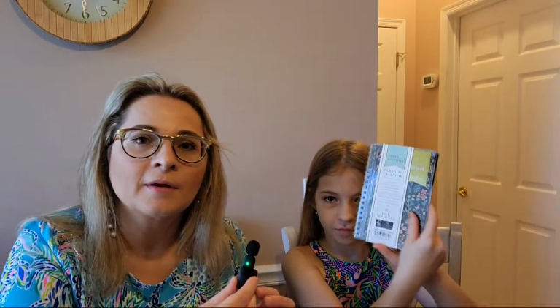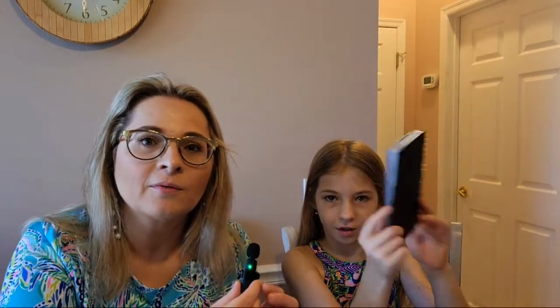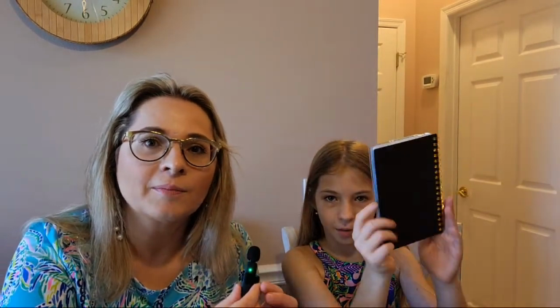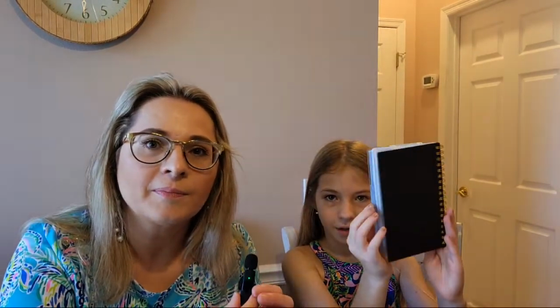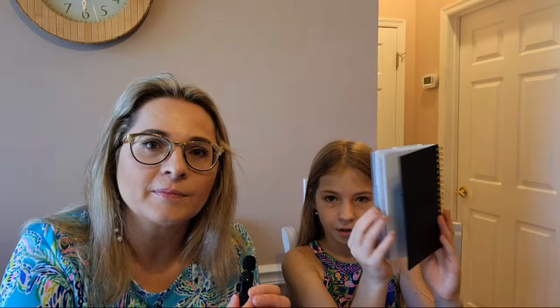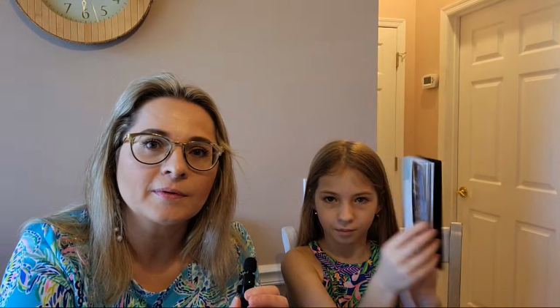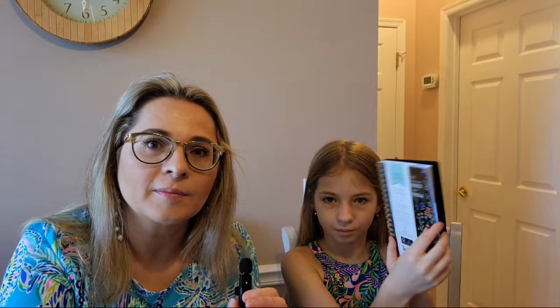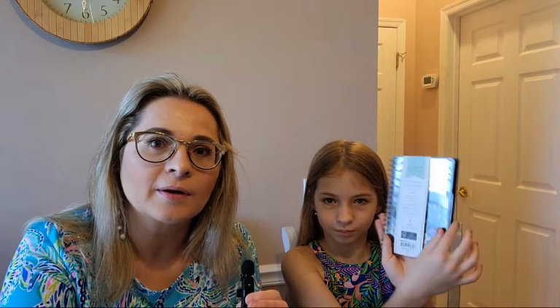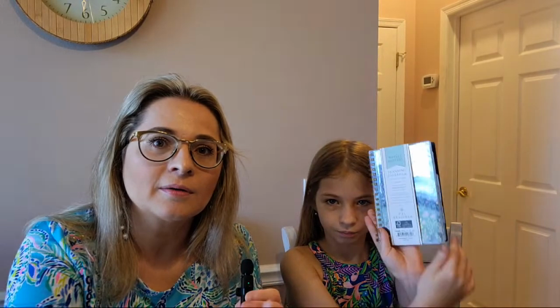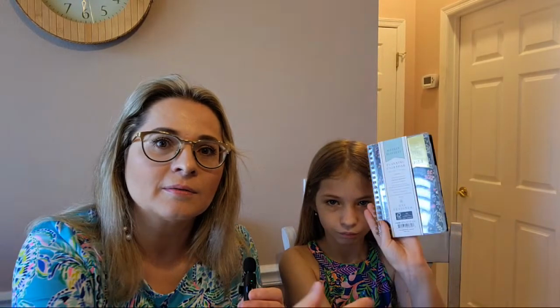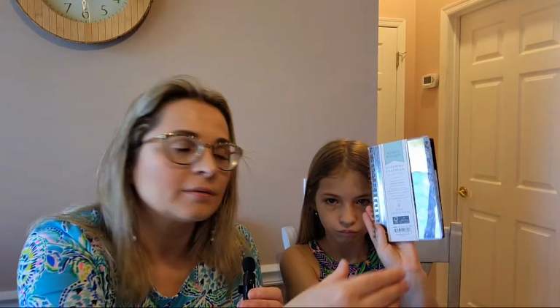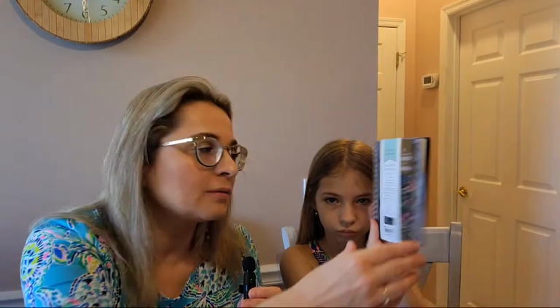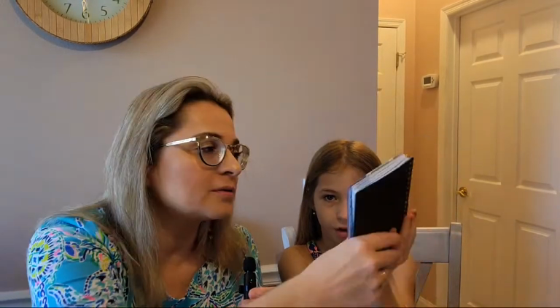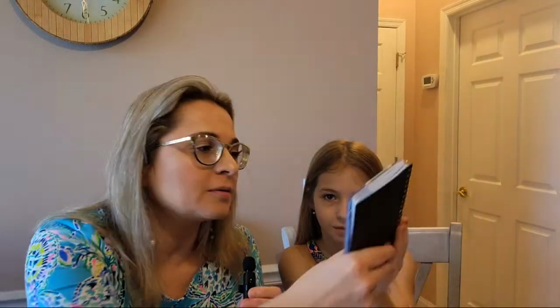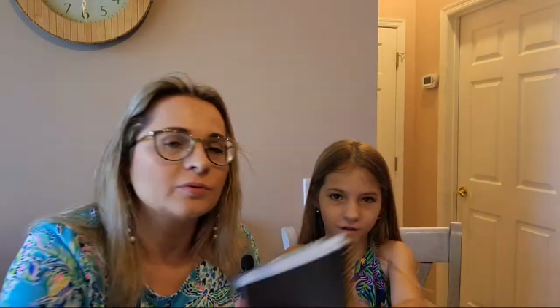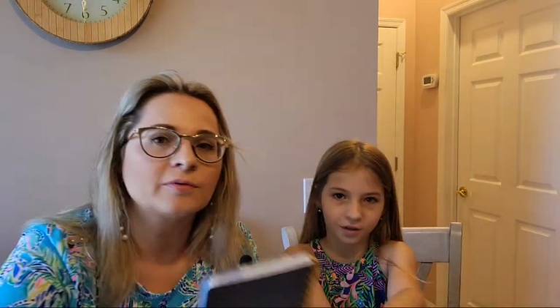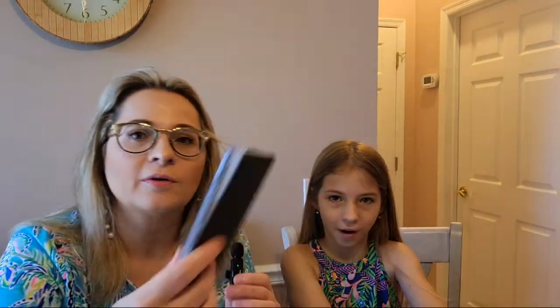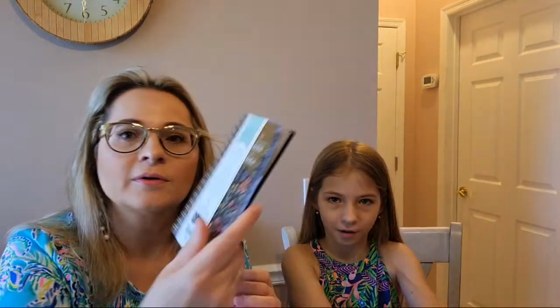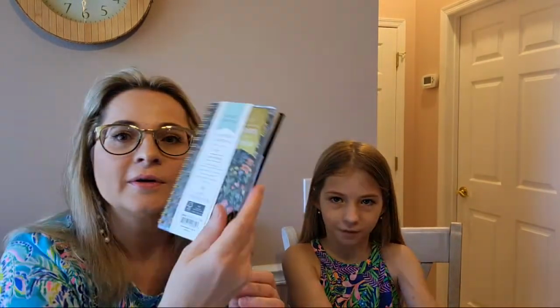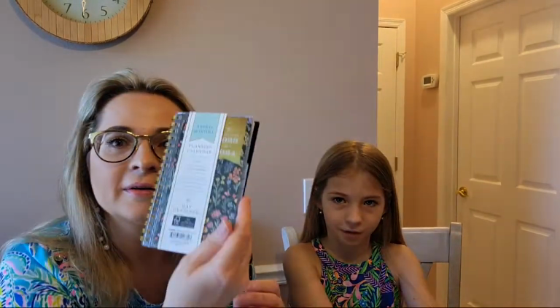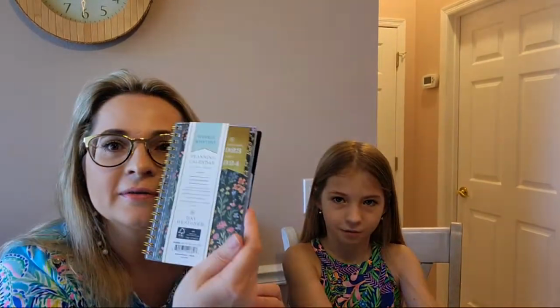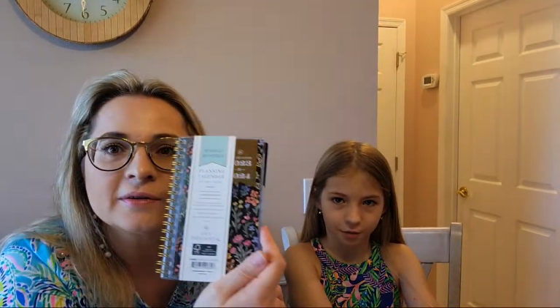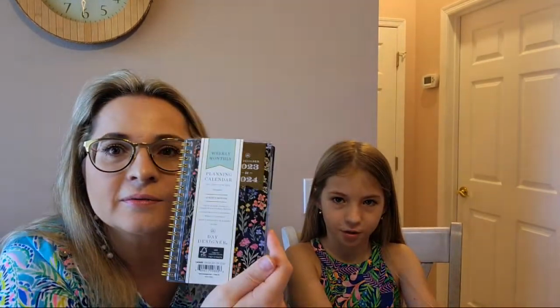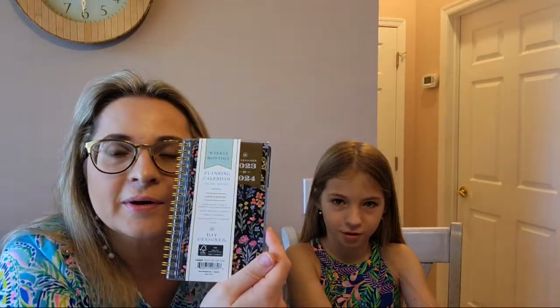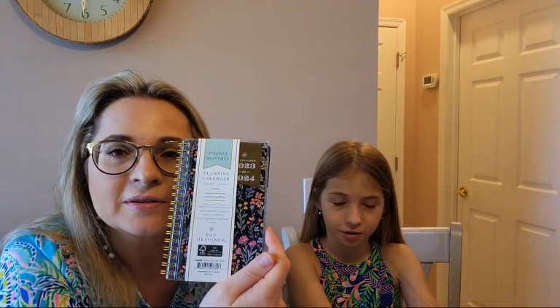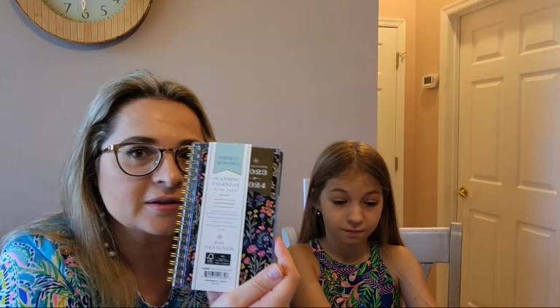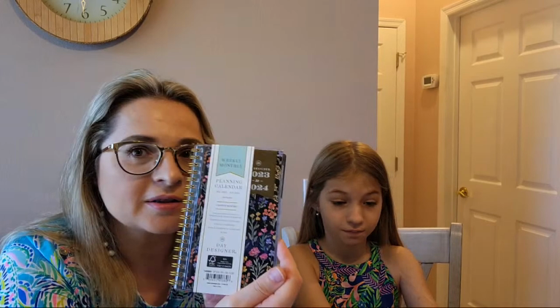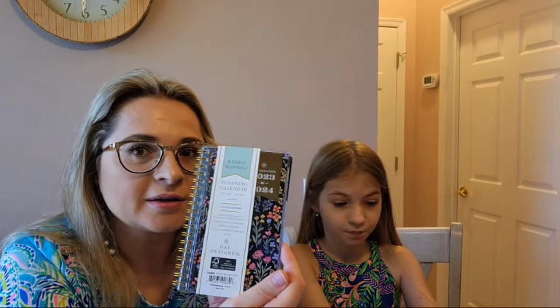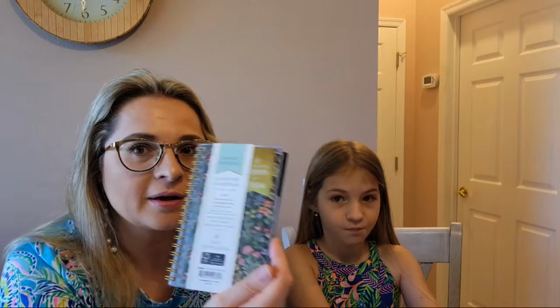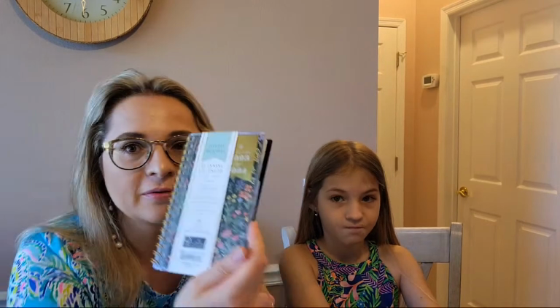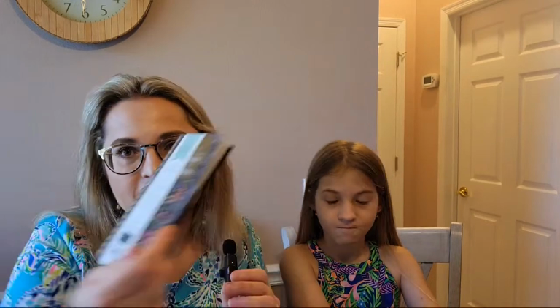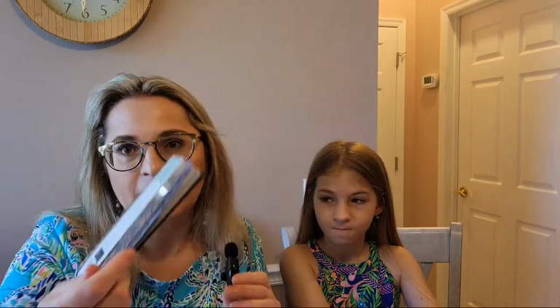And we're back. We paid $6.99 for this planner.